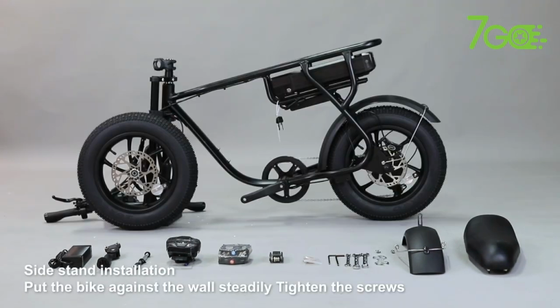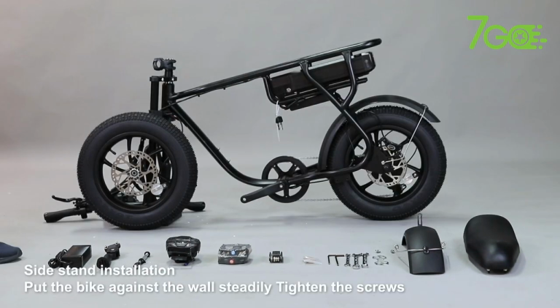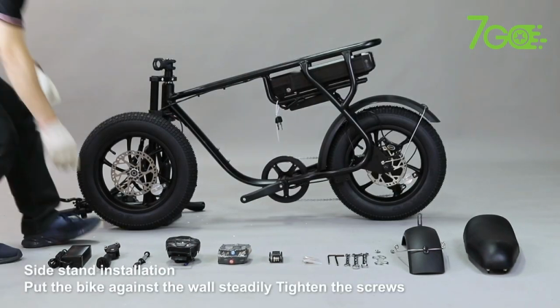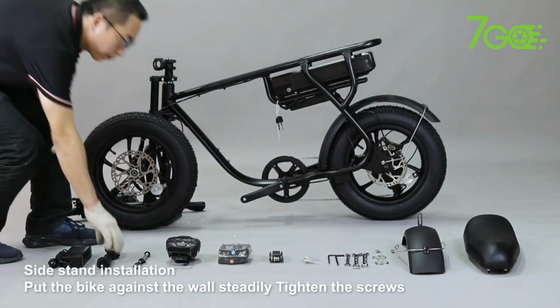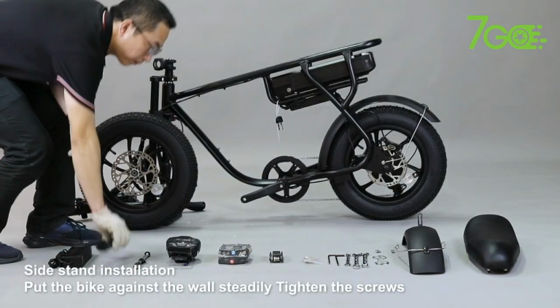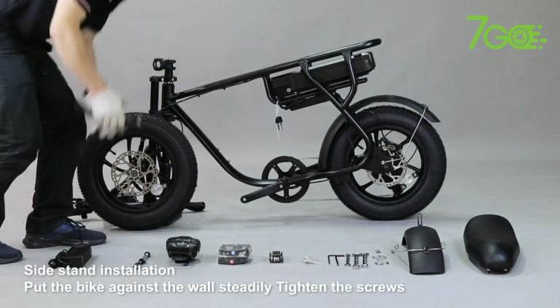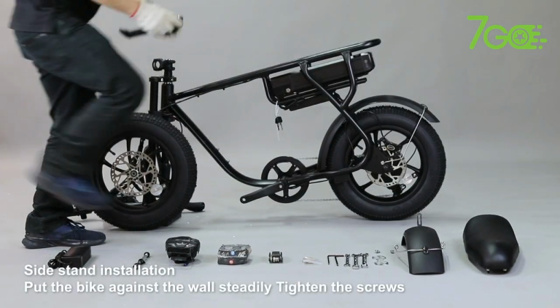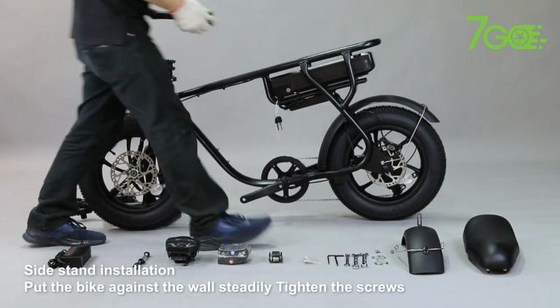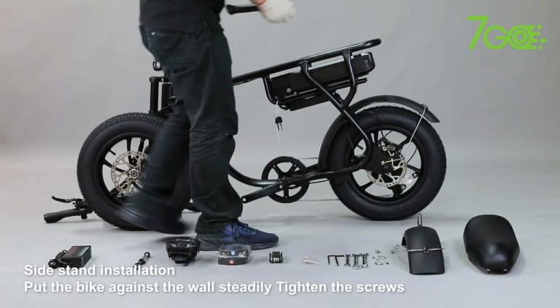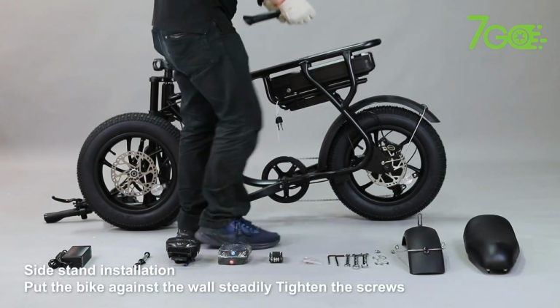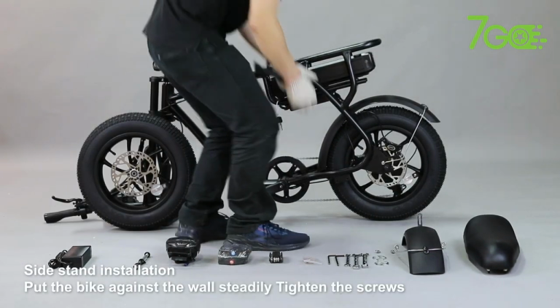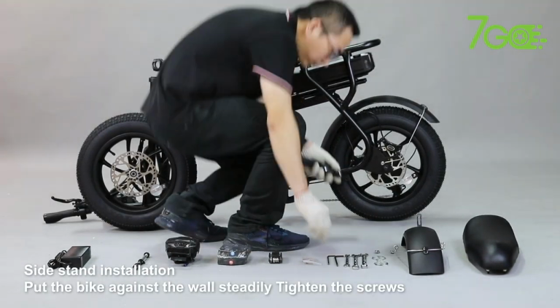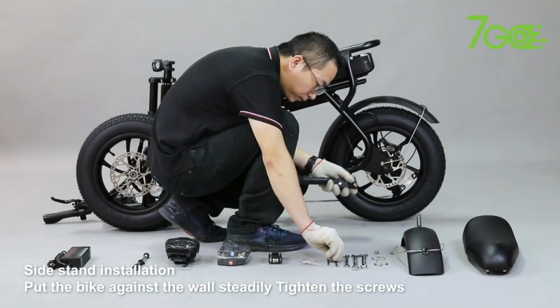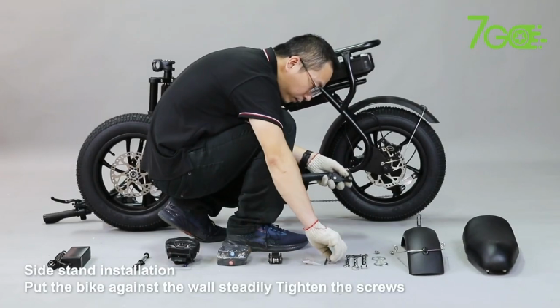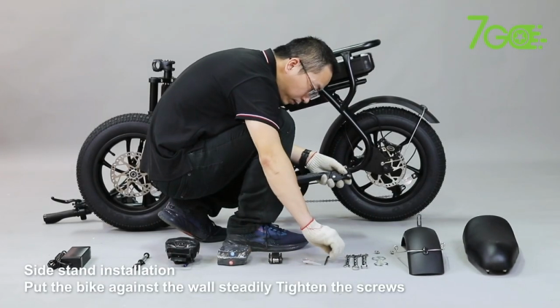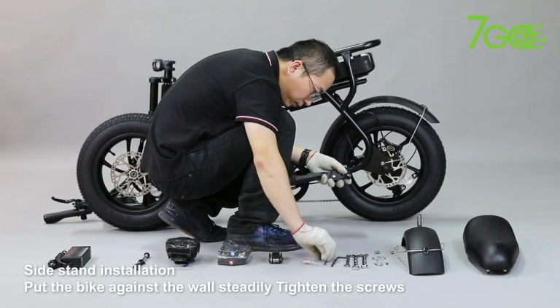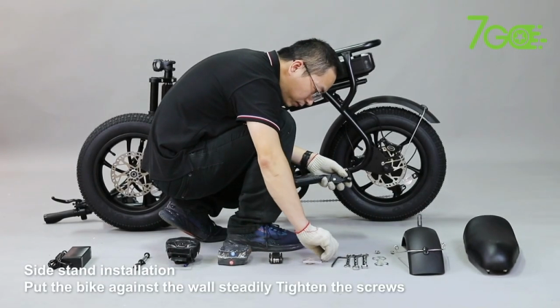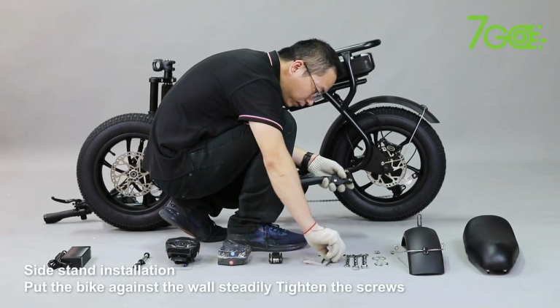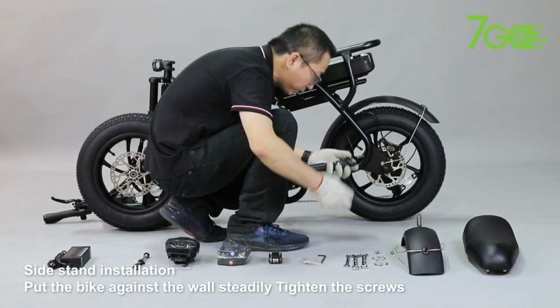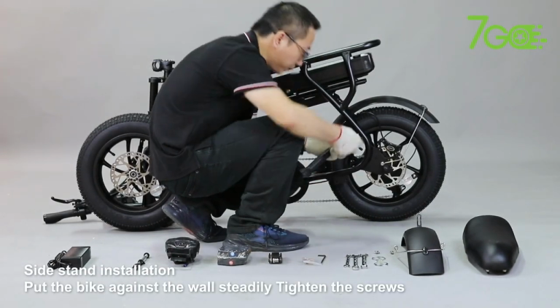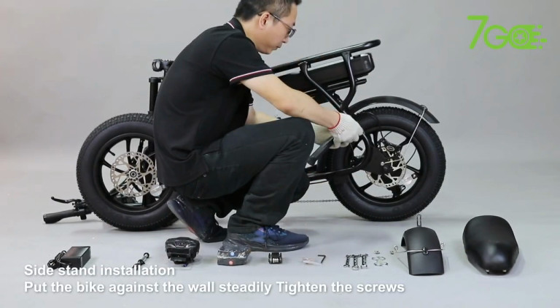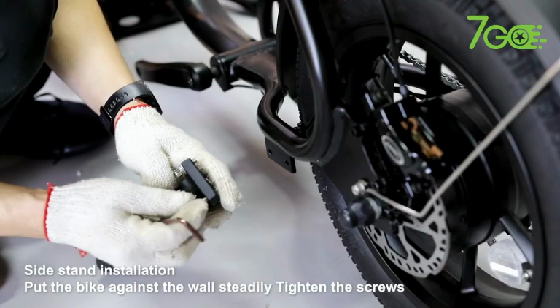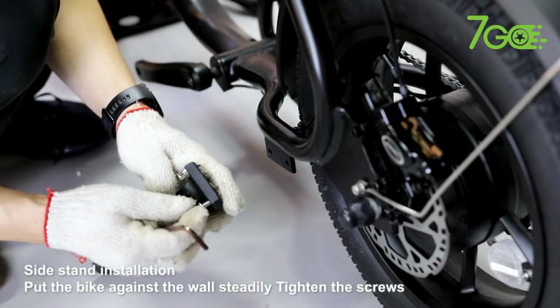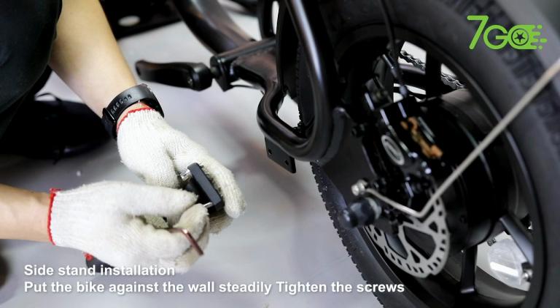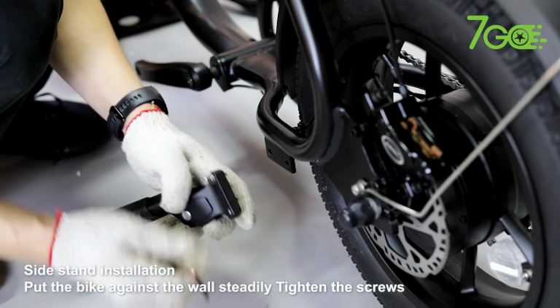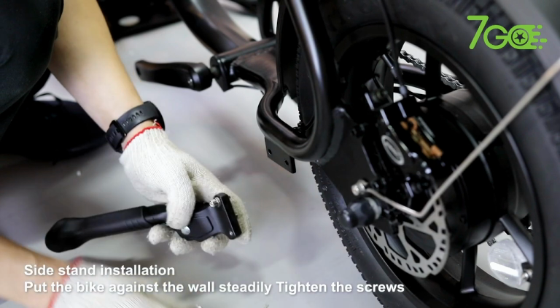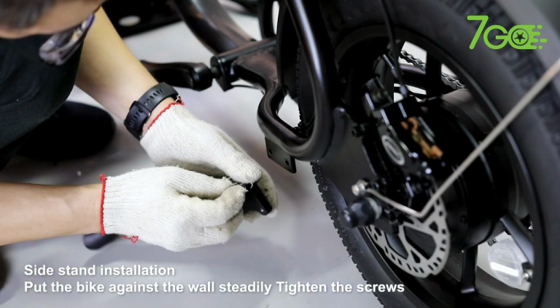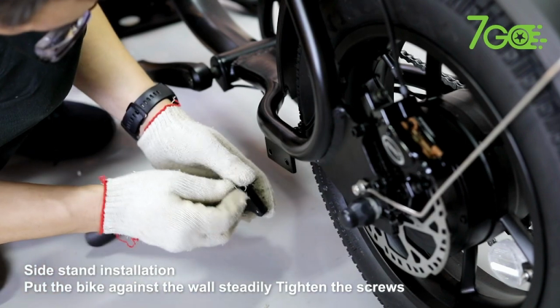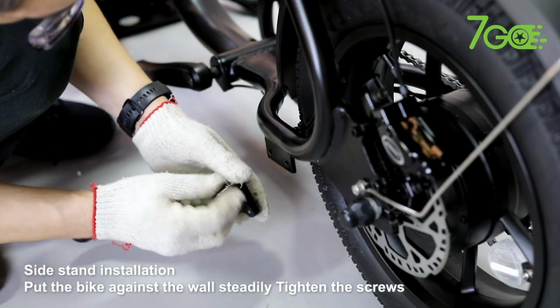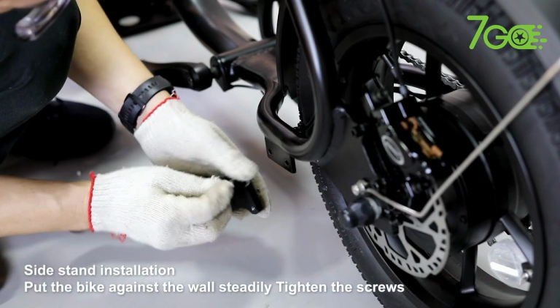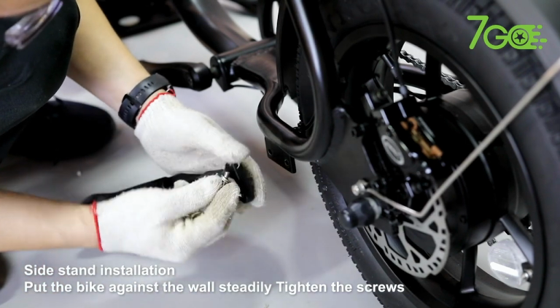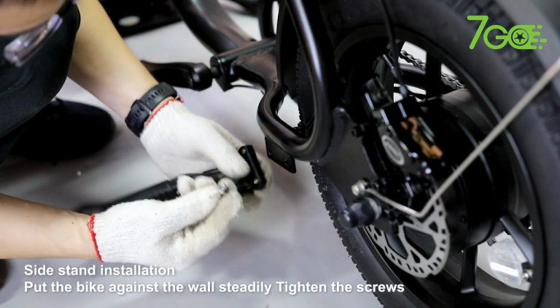Side Stand Installation. Put the bike against the wall steadily. Tighten the screws.